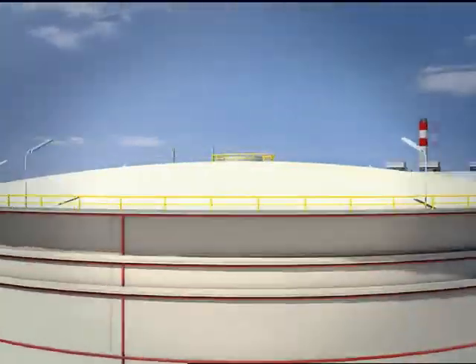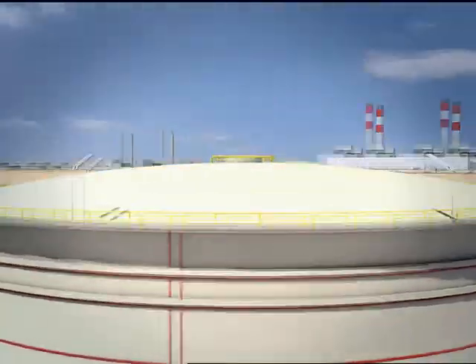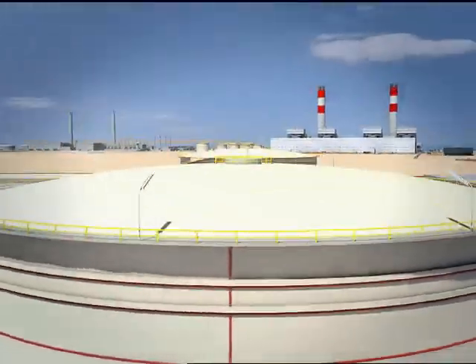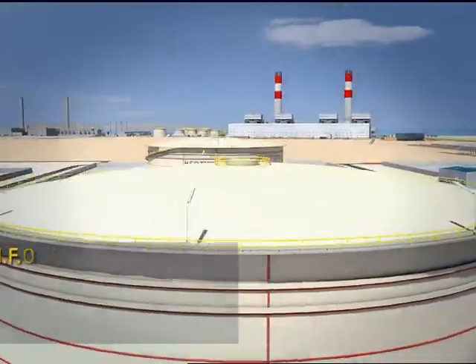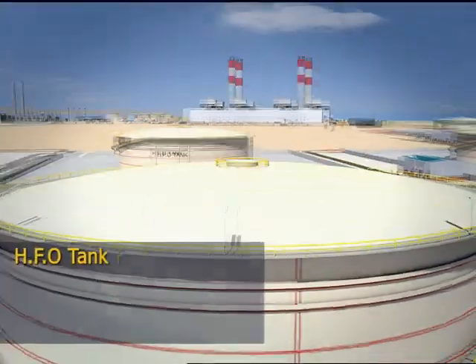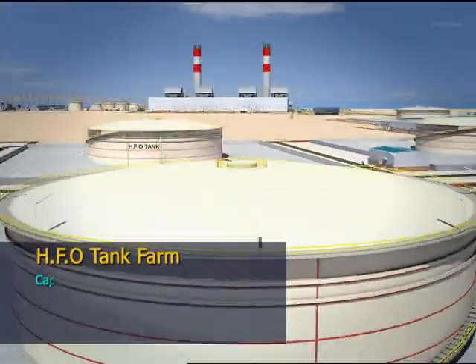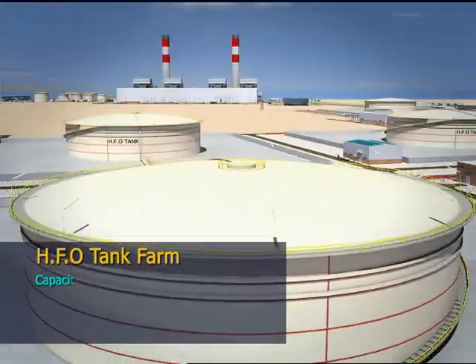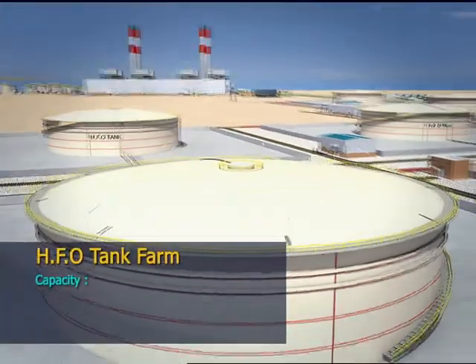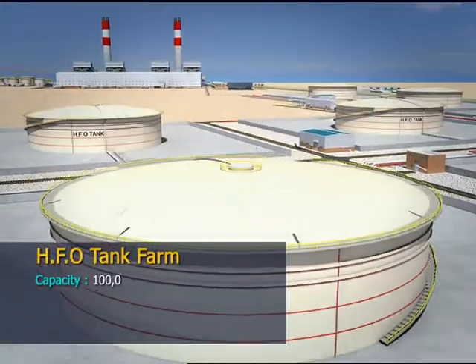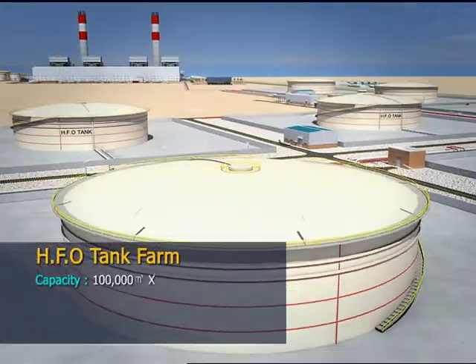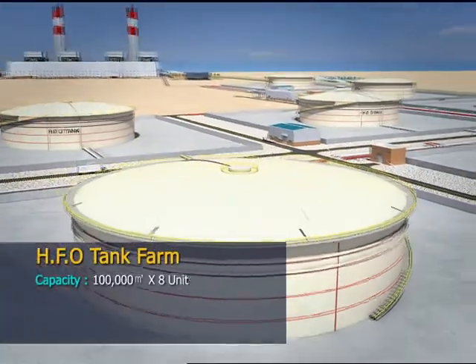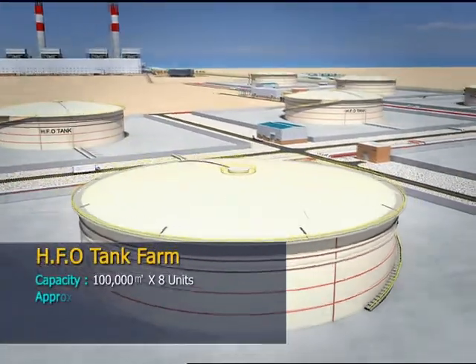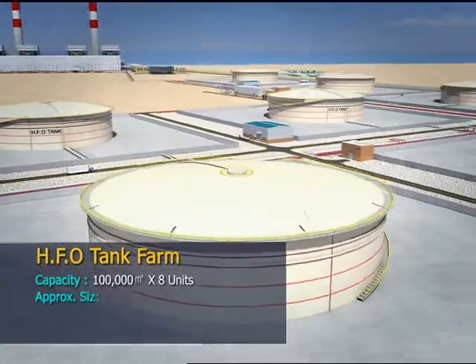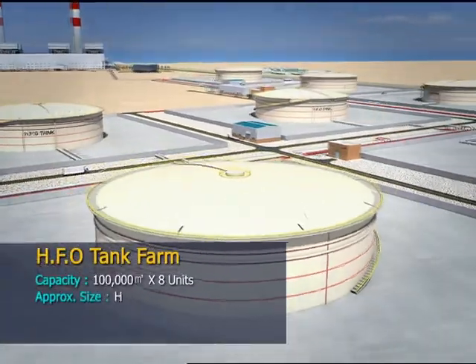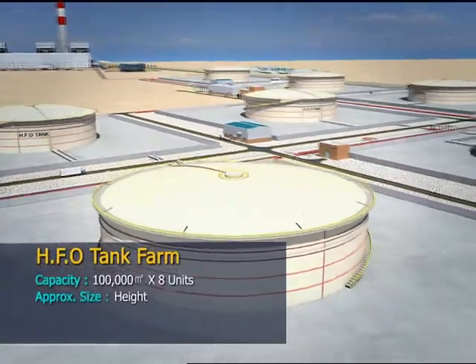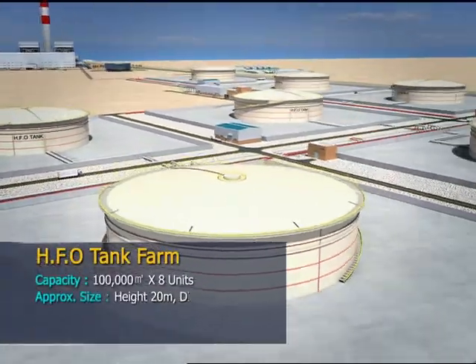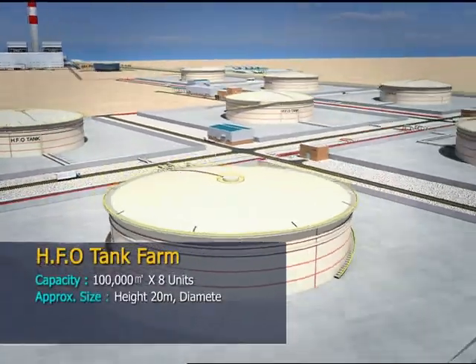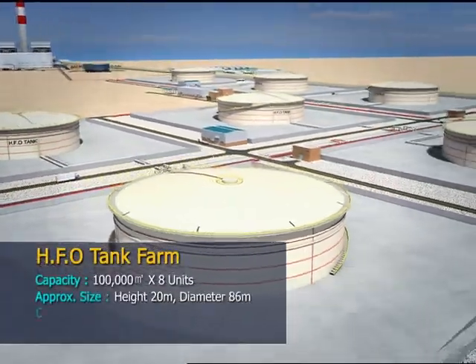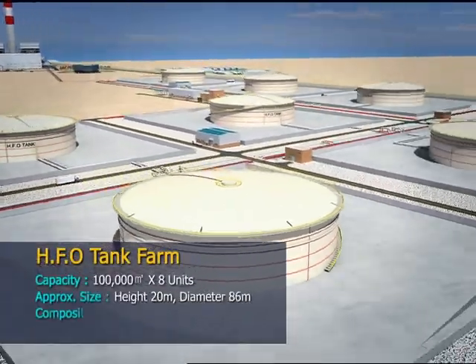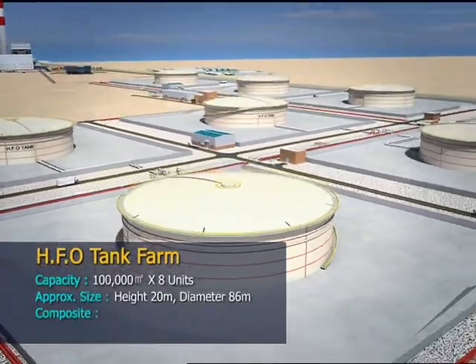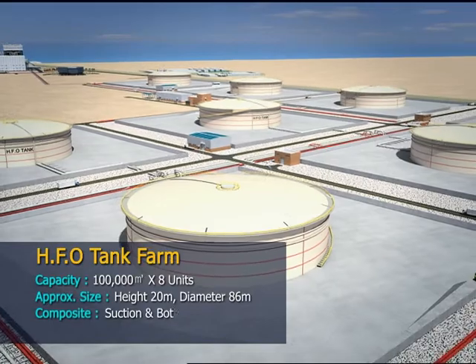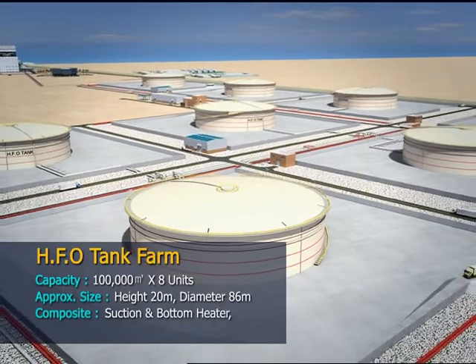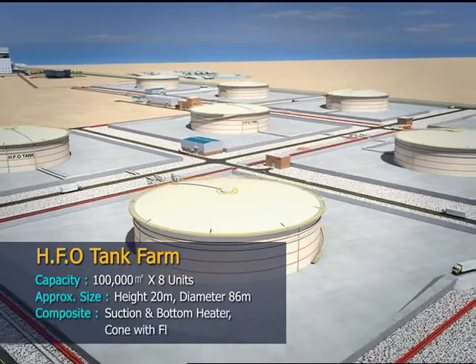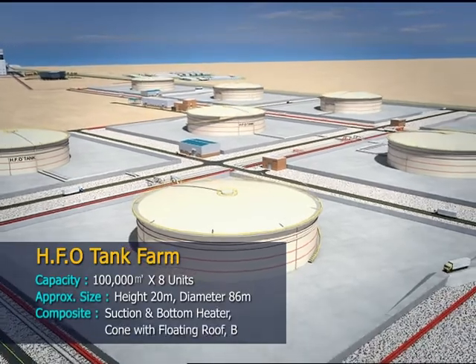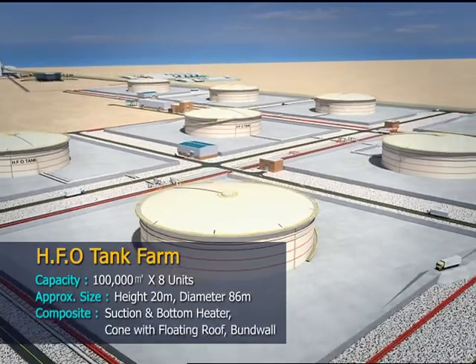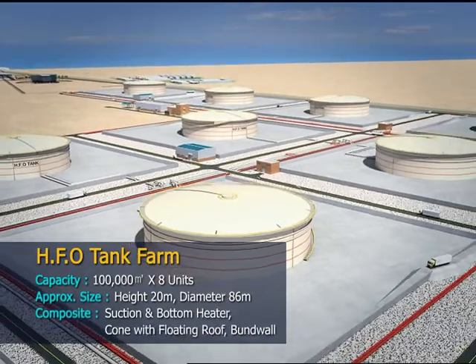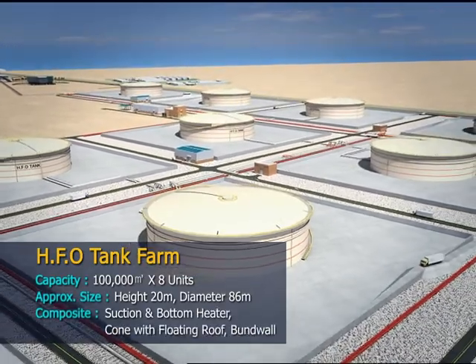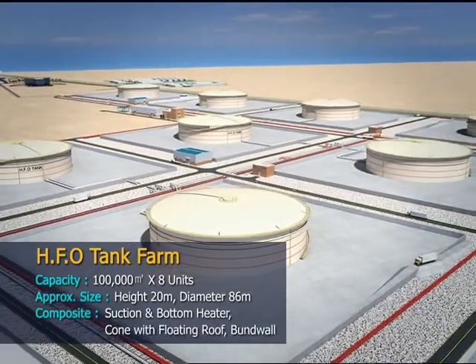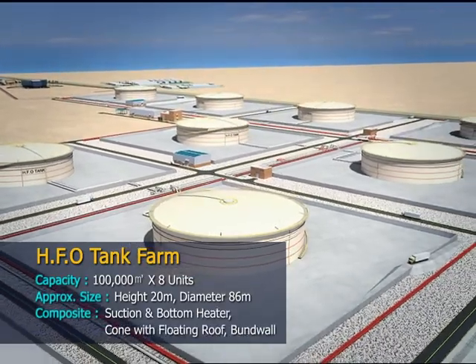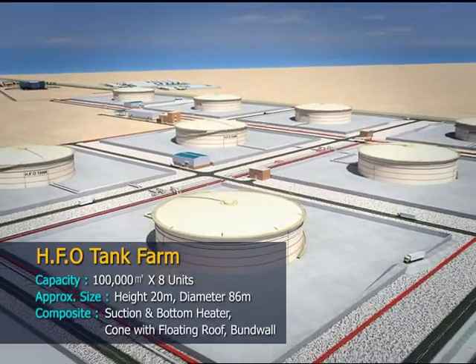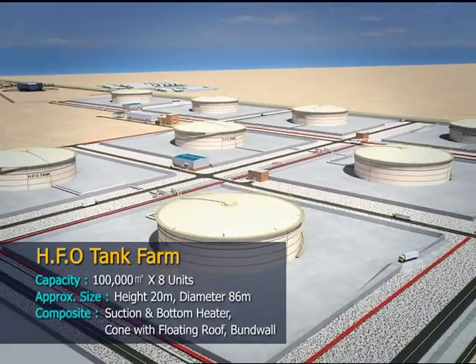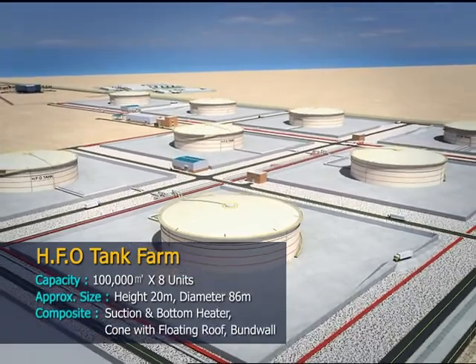The HFO tank farm is composed of 8 units with a capacity of 100,000 cubic meters respectively.